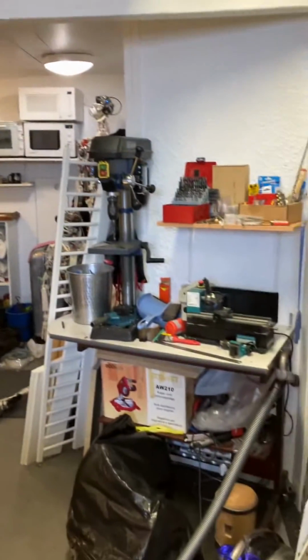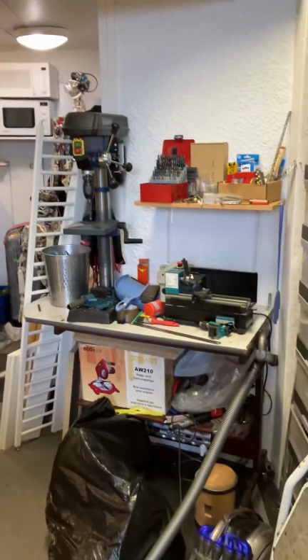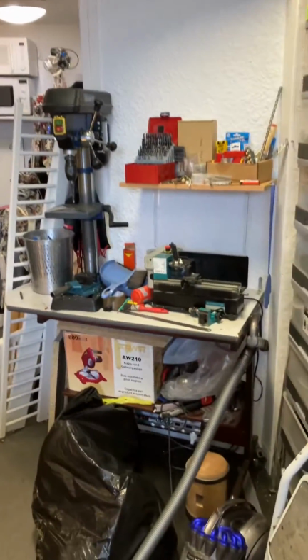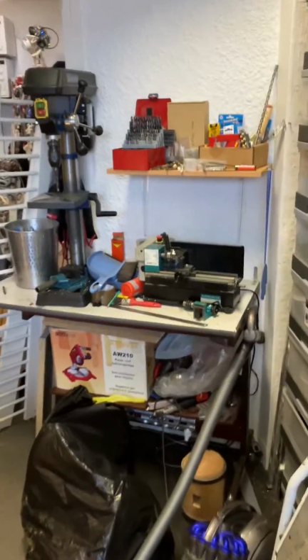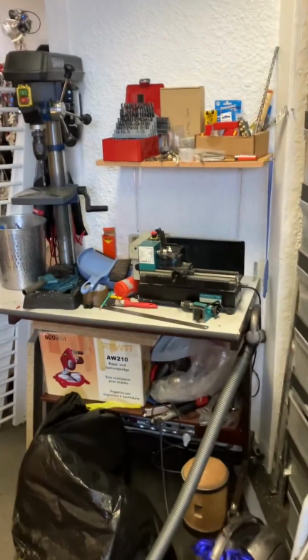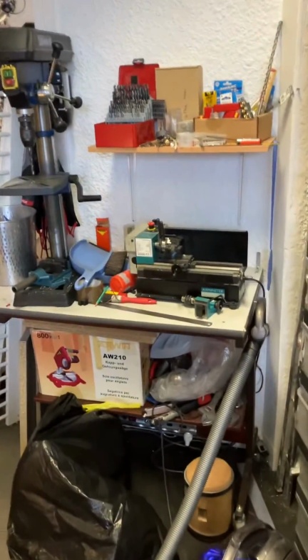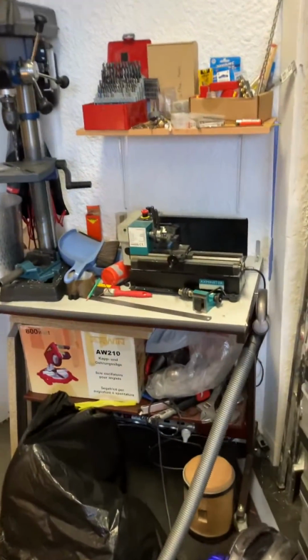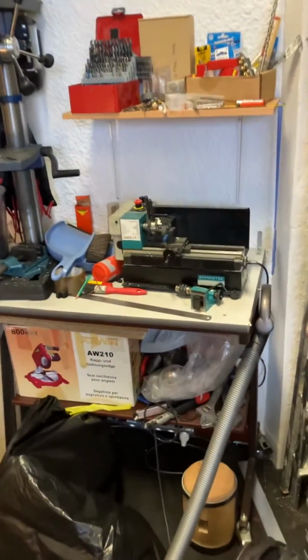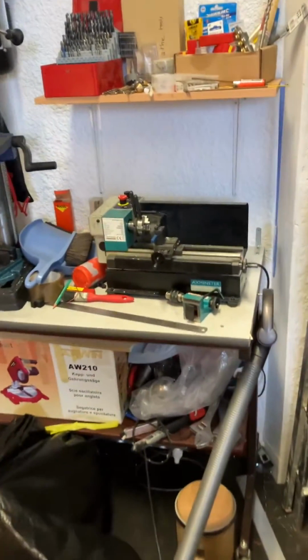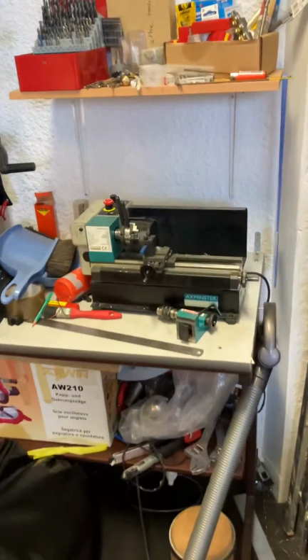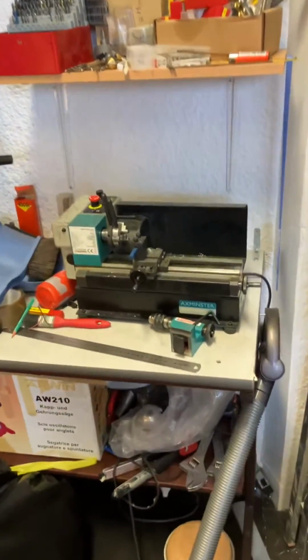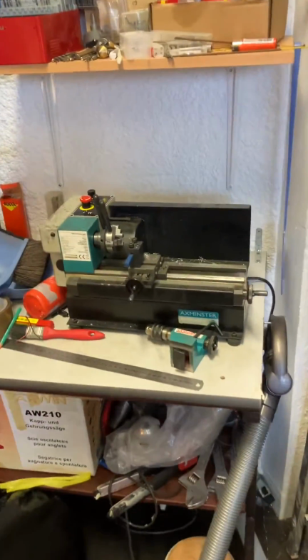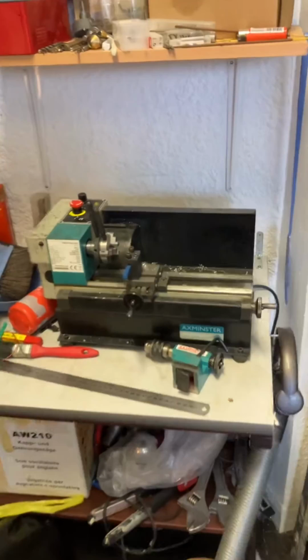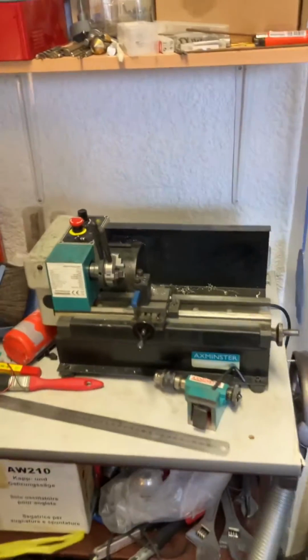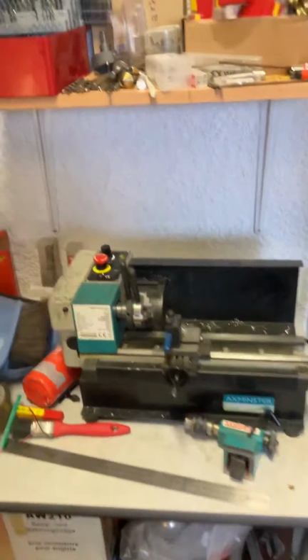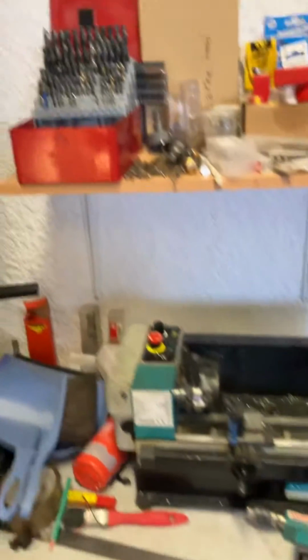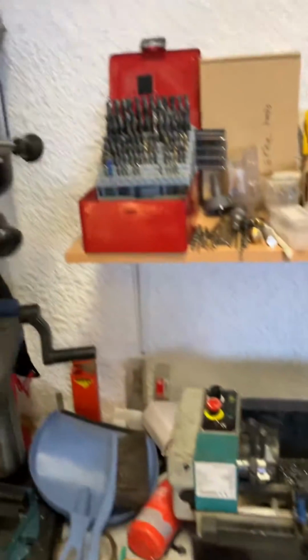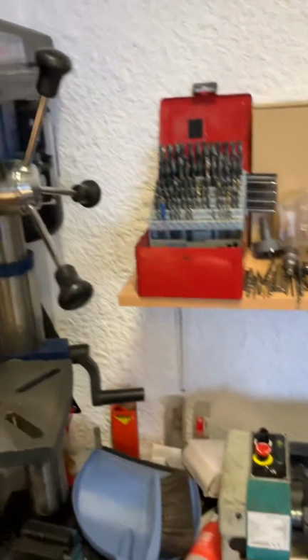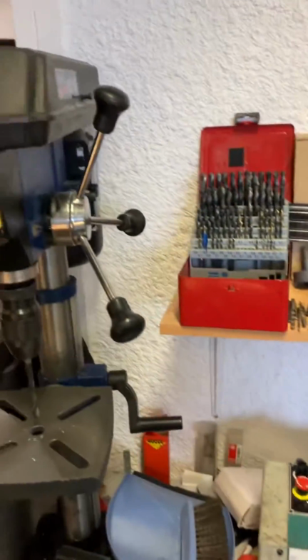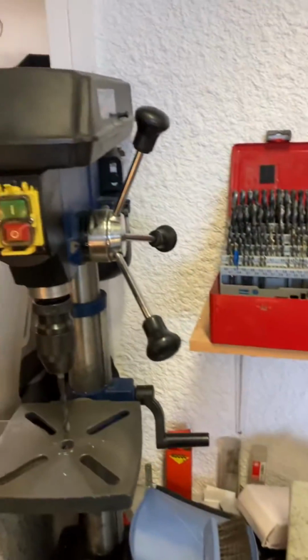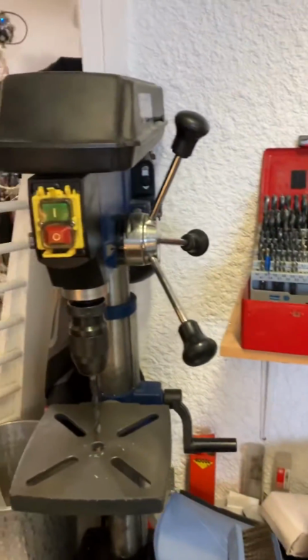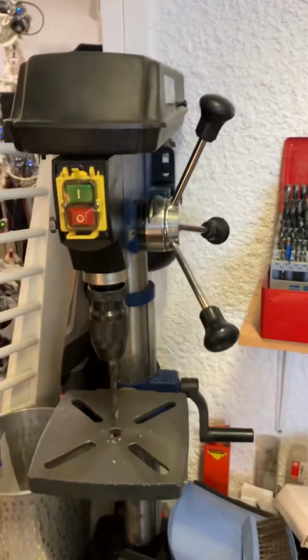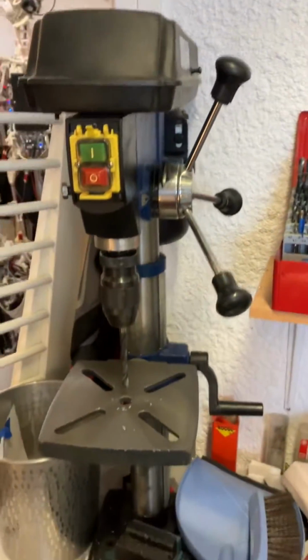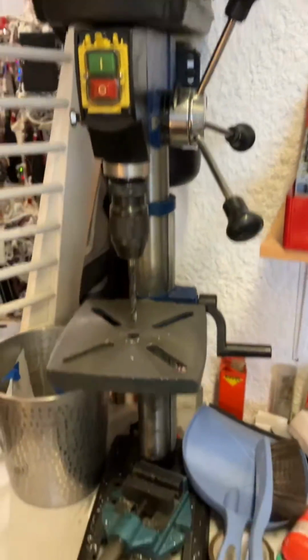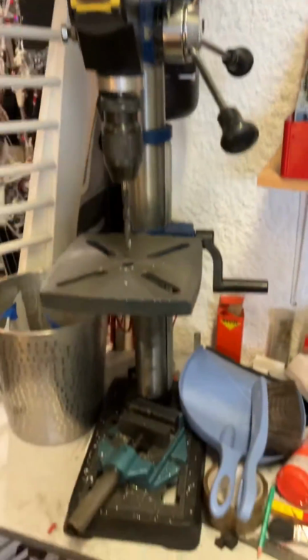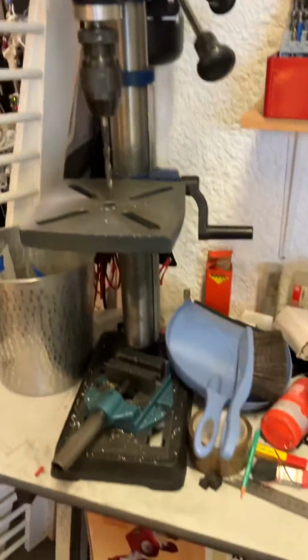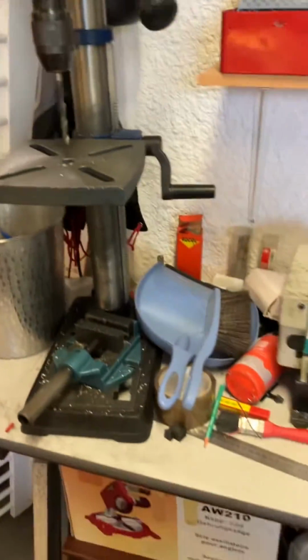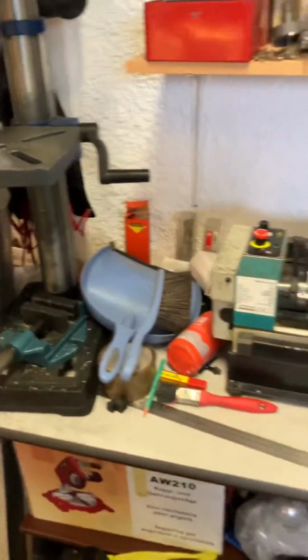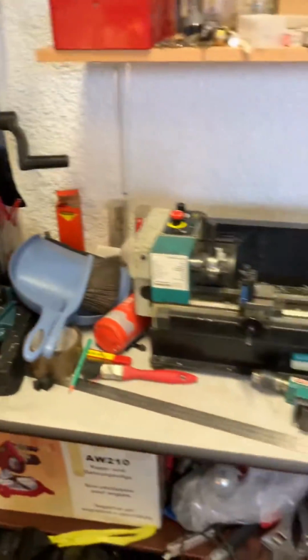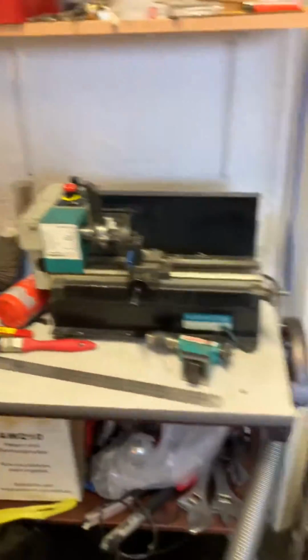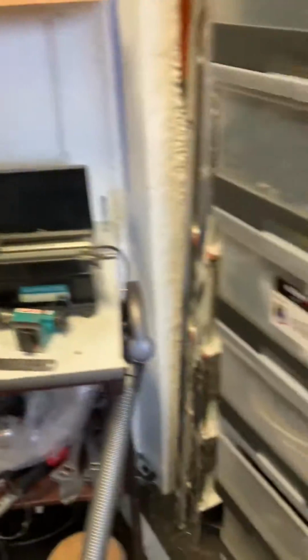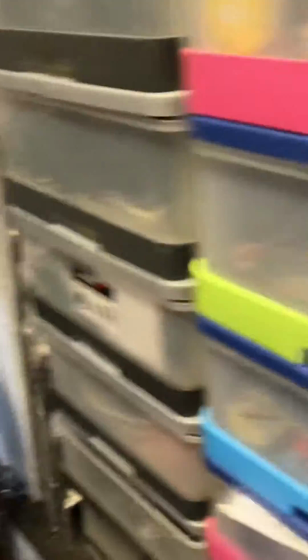Tiny little machining center. Some bits you just have to make in higher strength materials.